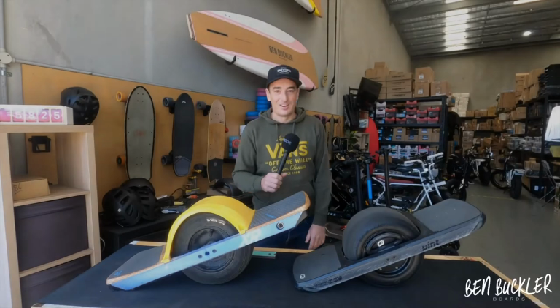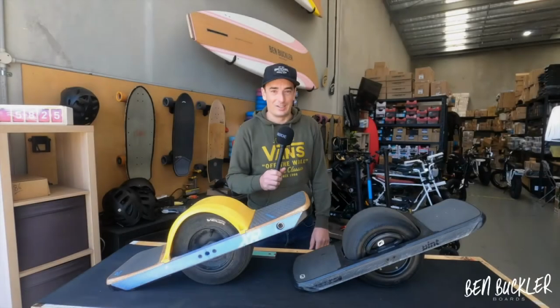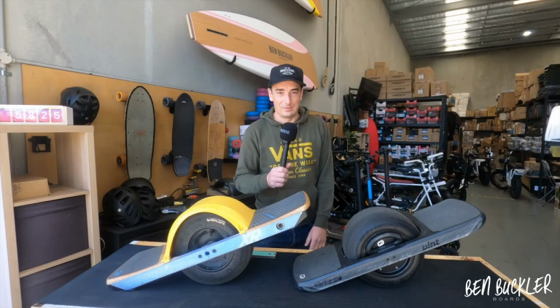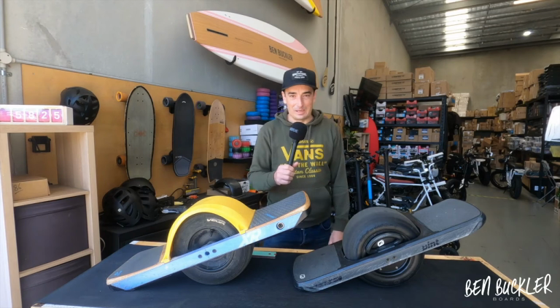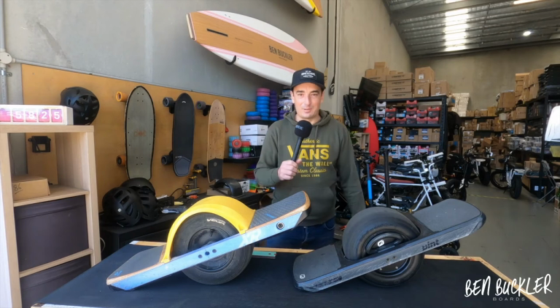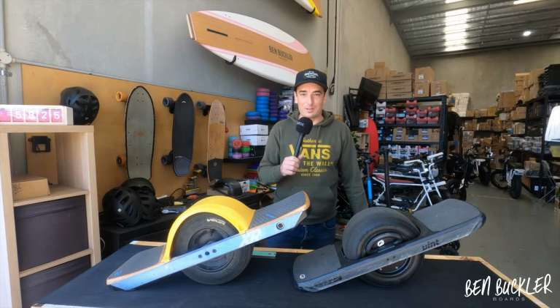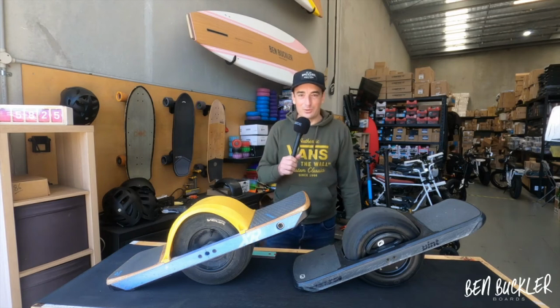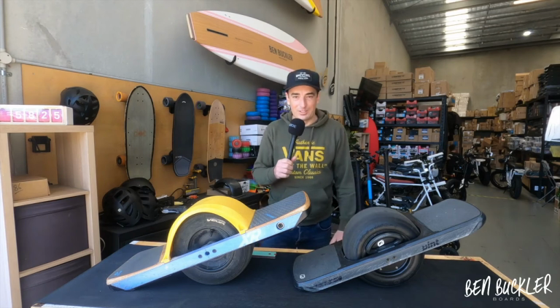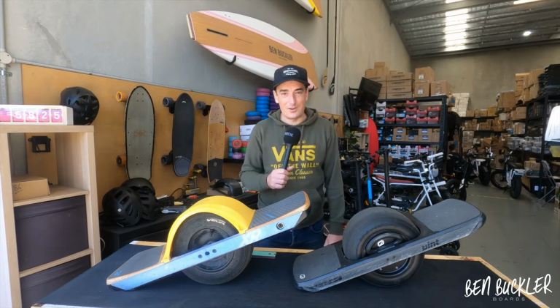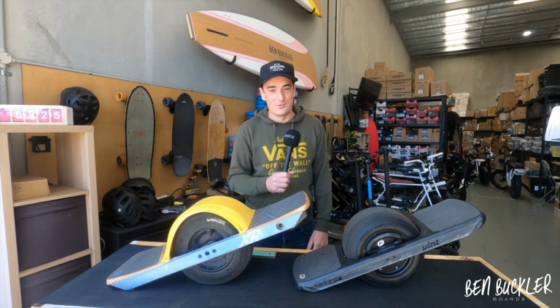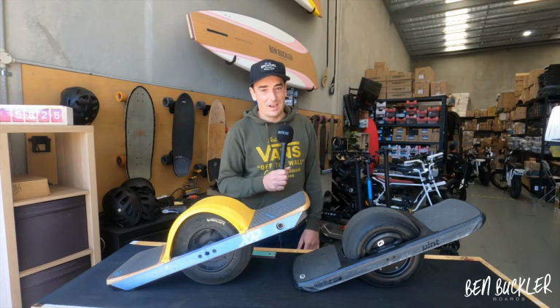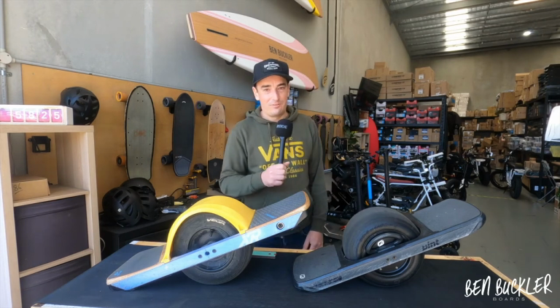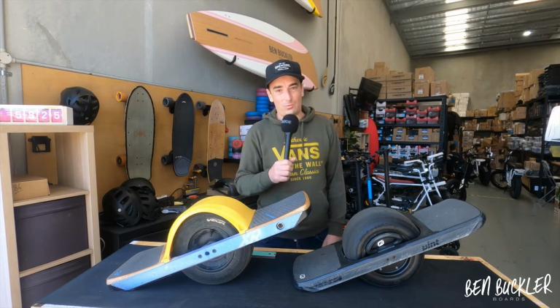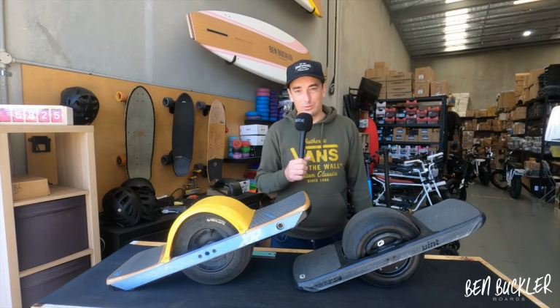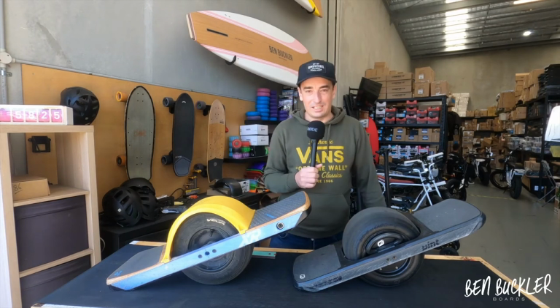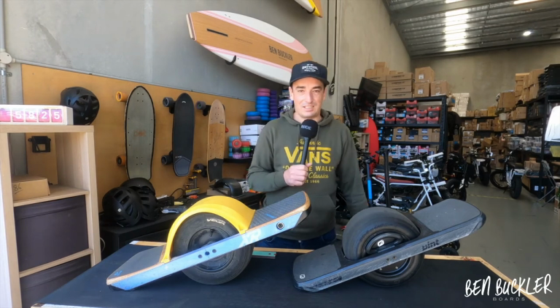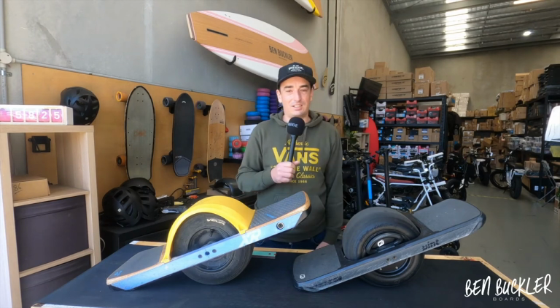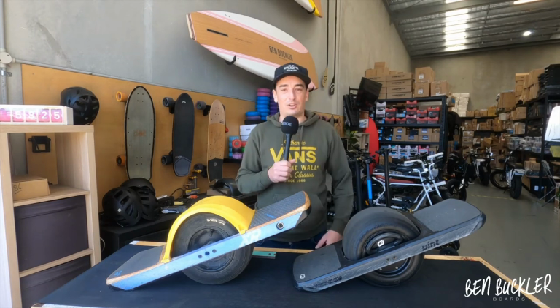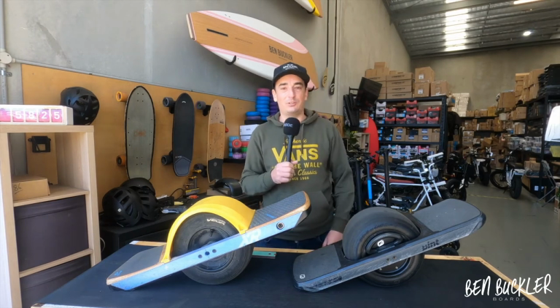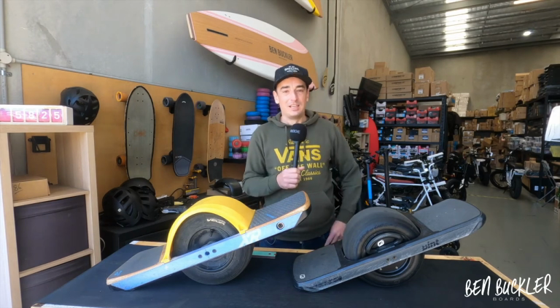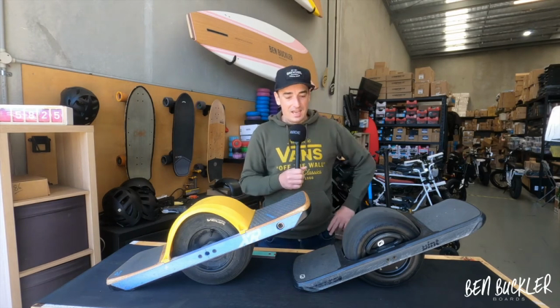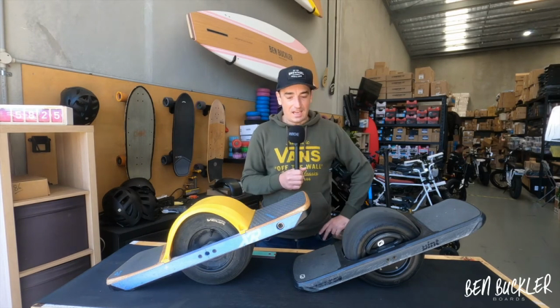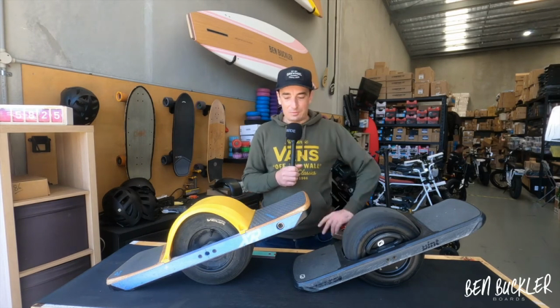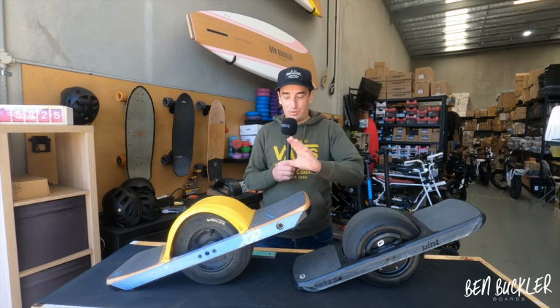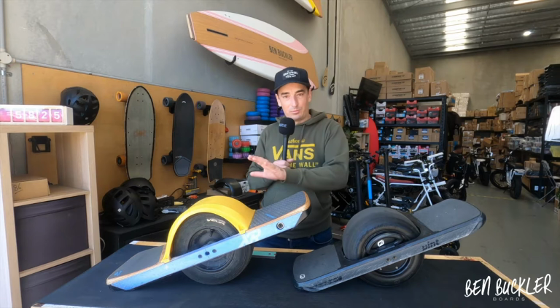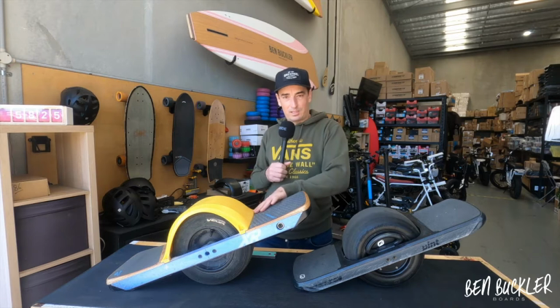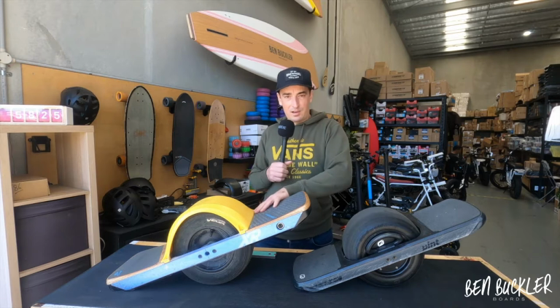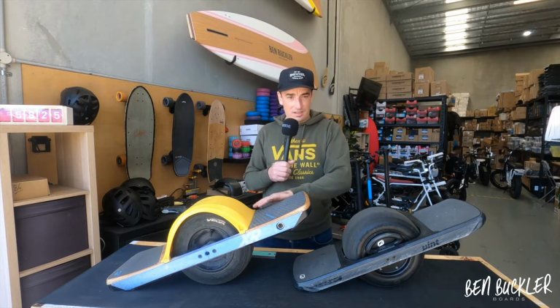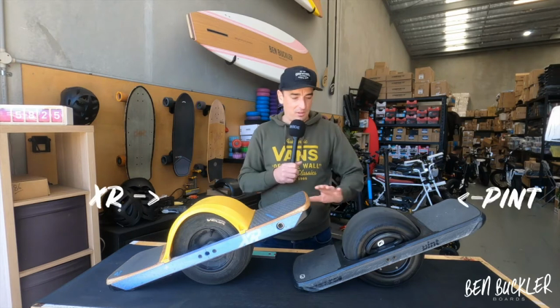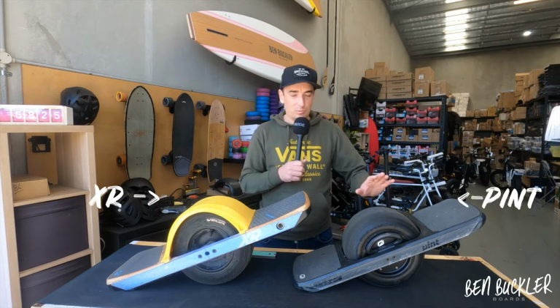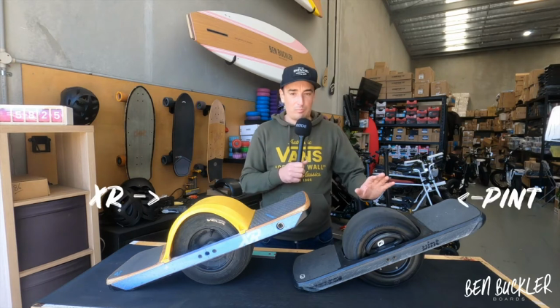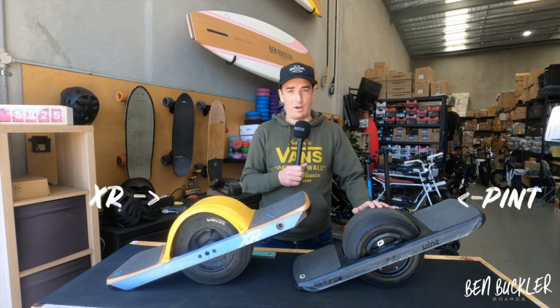Welcome back to Ben Buckler Board. We have the OneWheels here today to show you — the OneWheel XR and the OneWheel Pint.